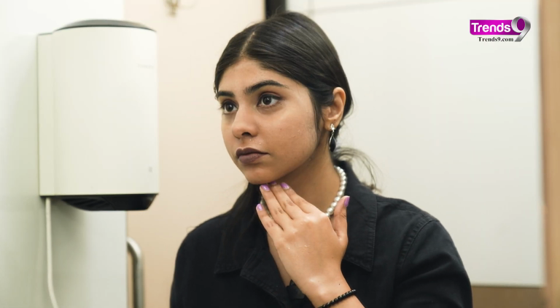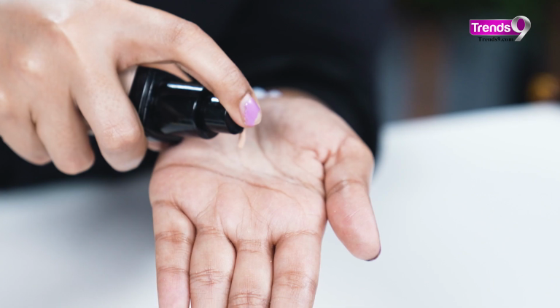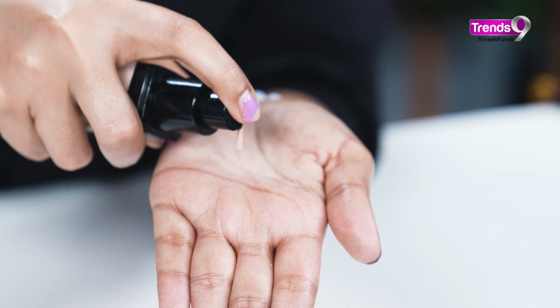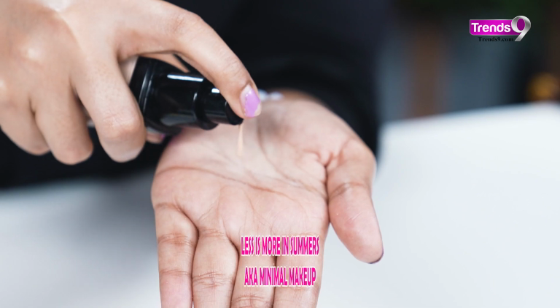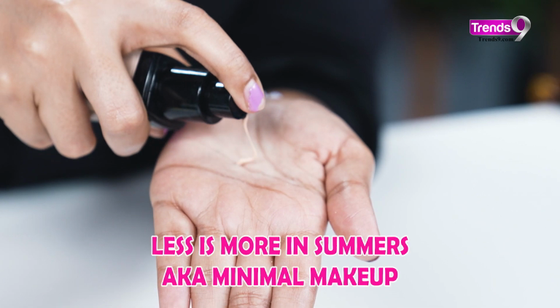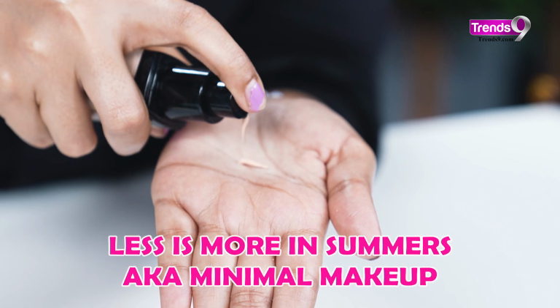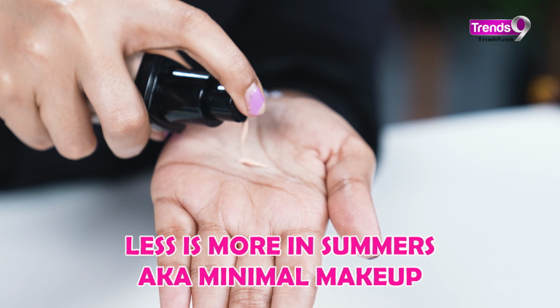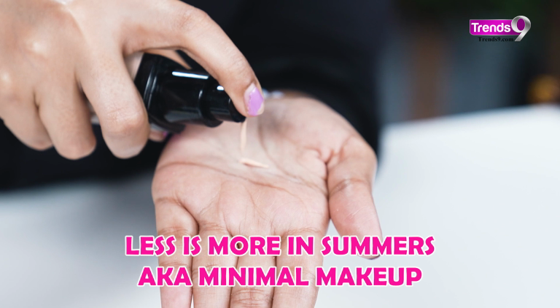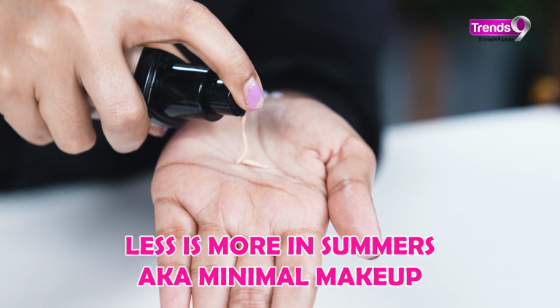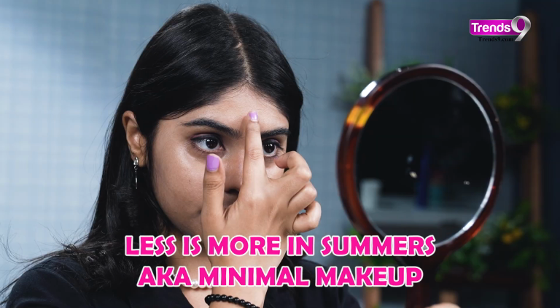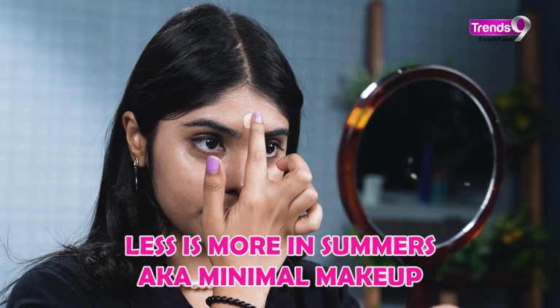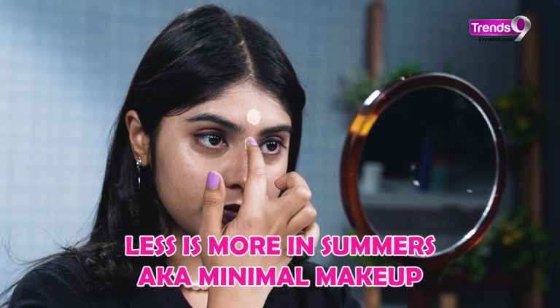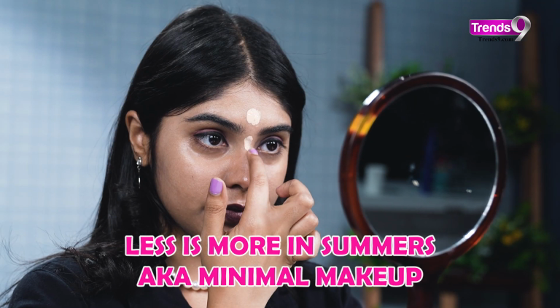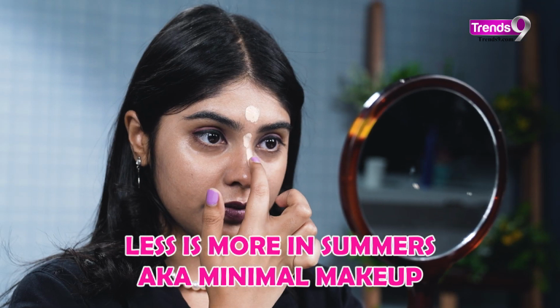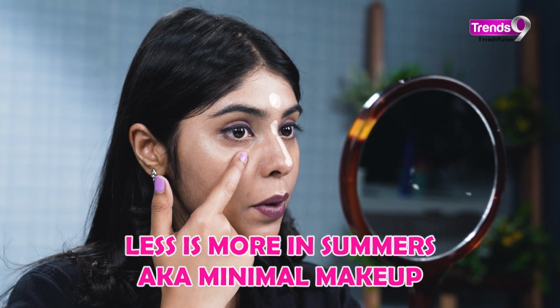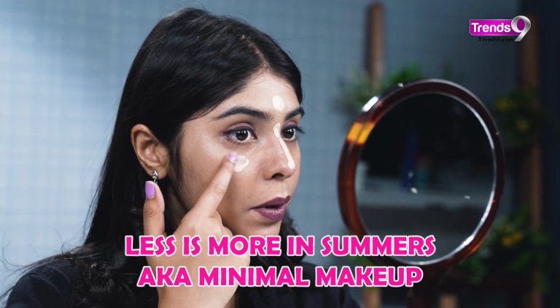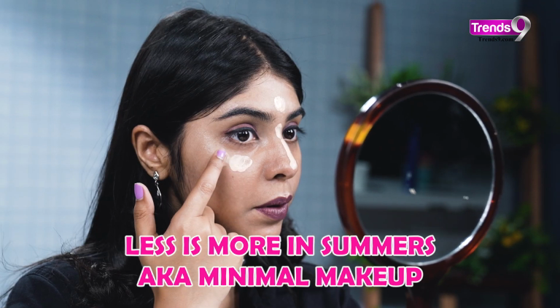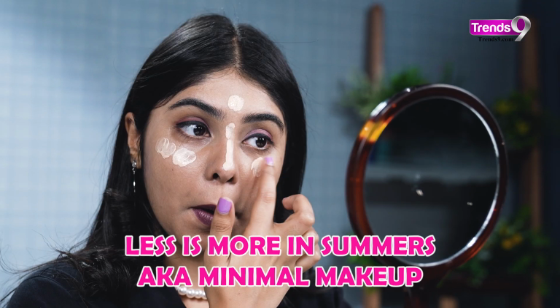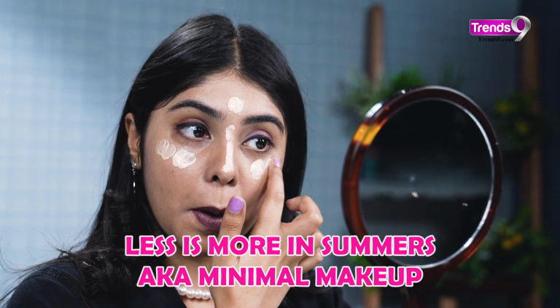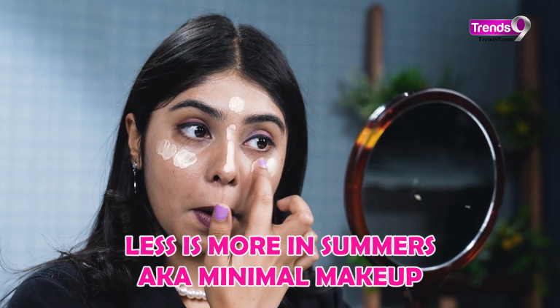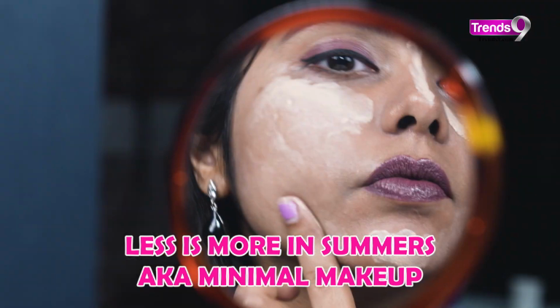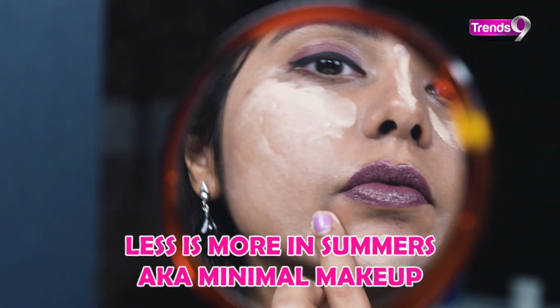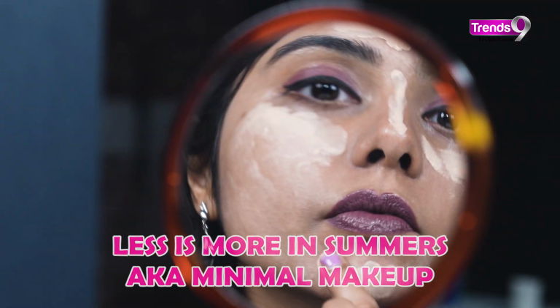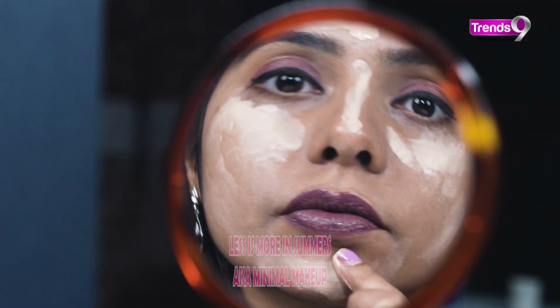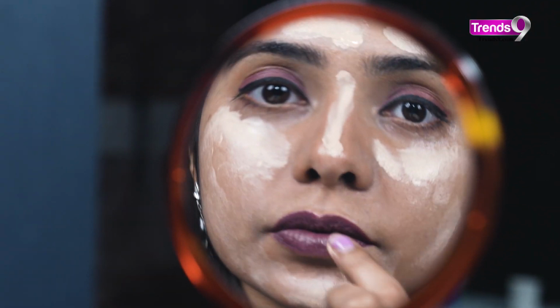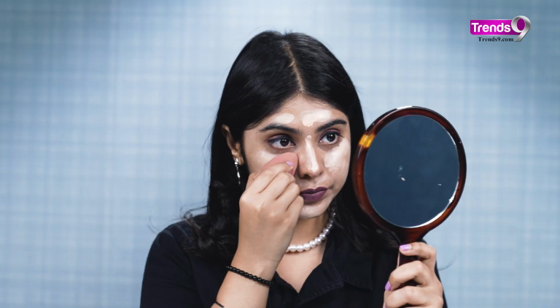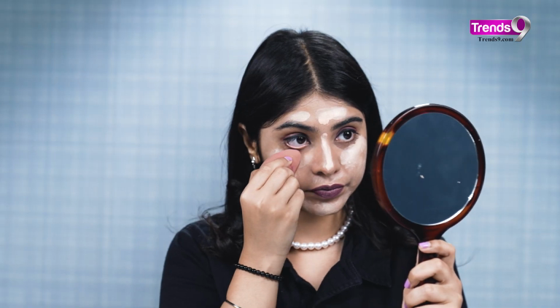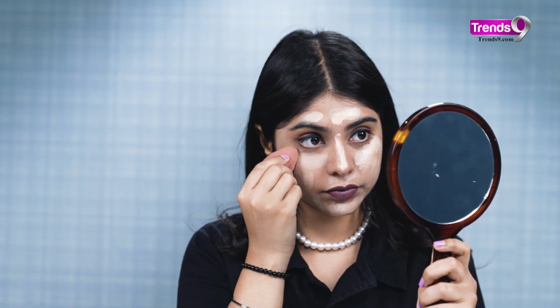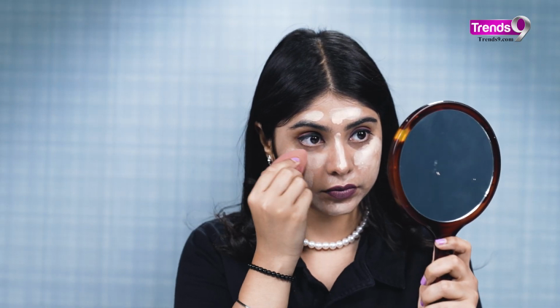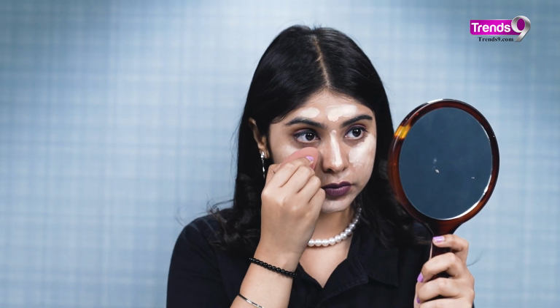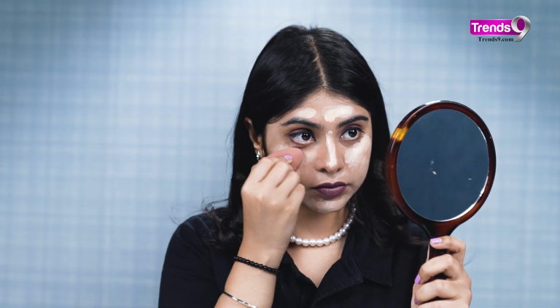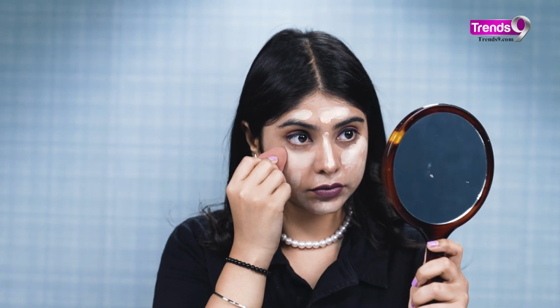Less is more when it comes to makeup in the summer. Let your skin breathe by keeping your makeup light and natural.